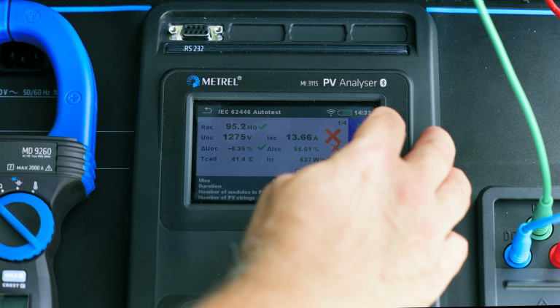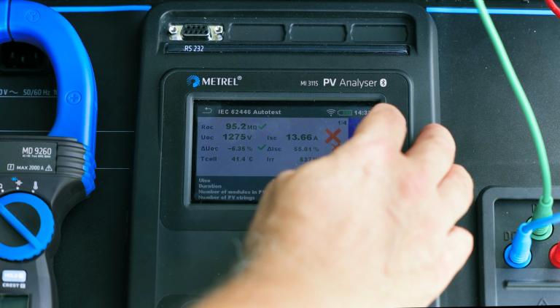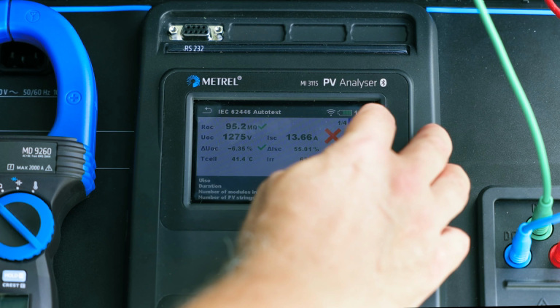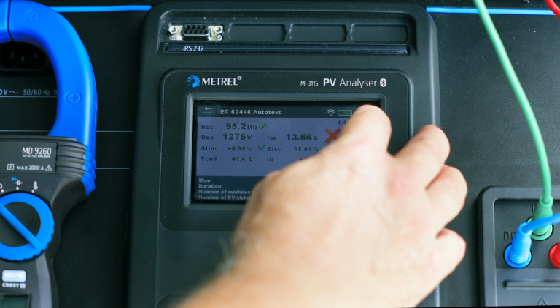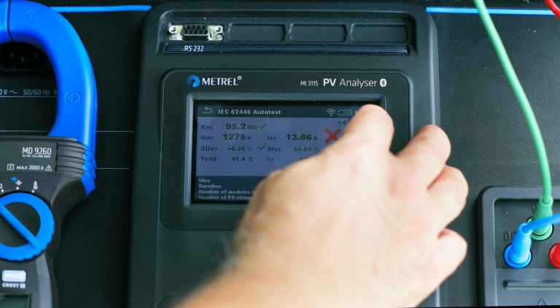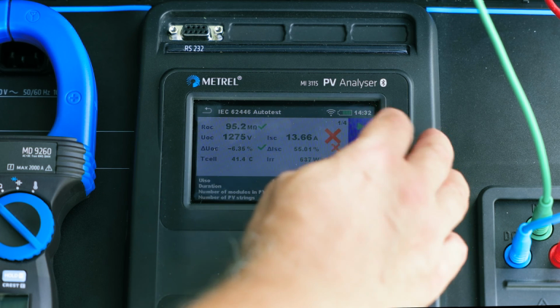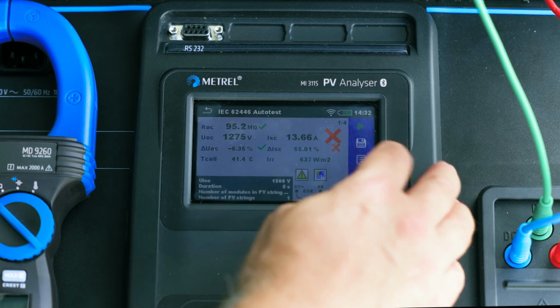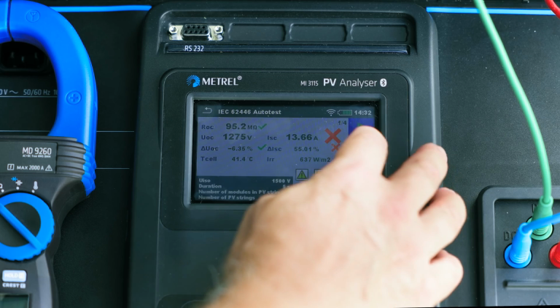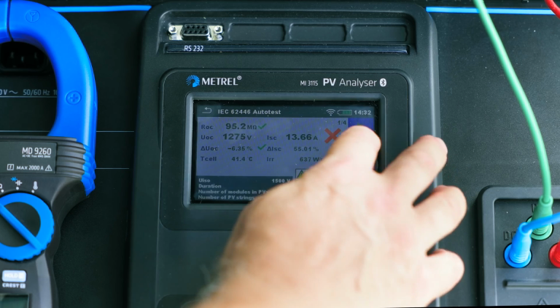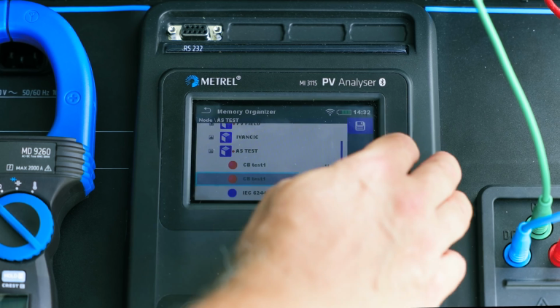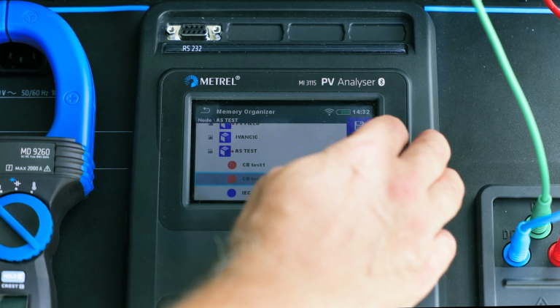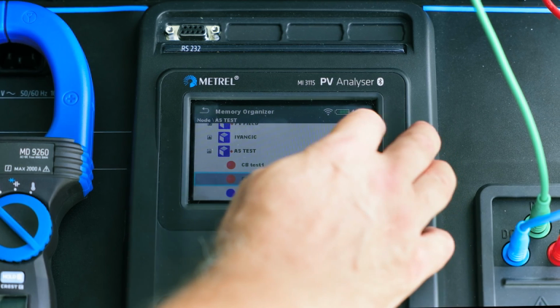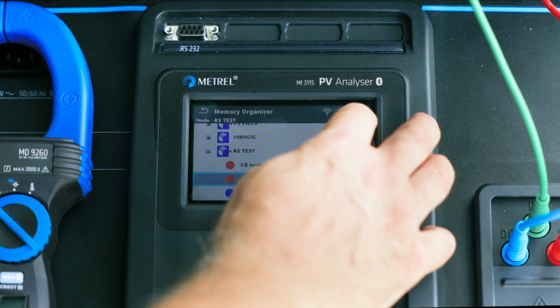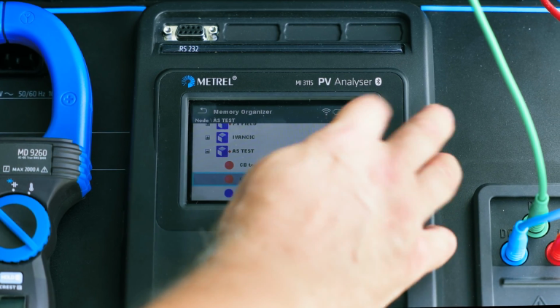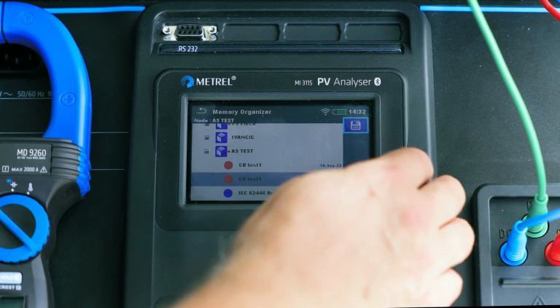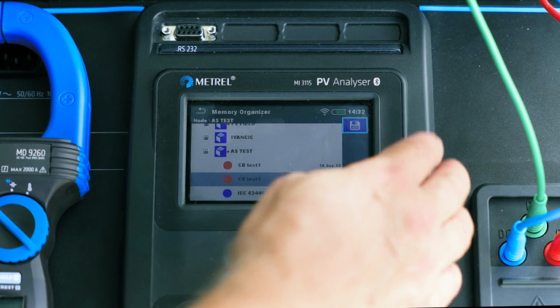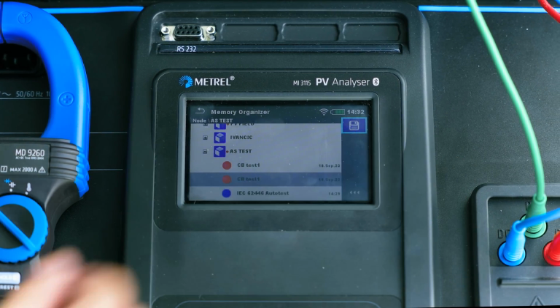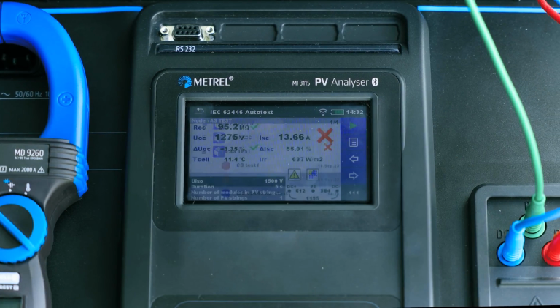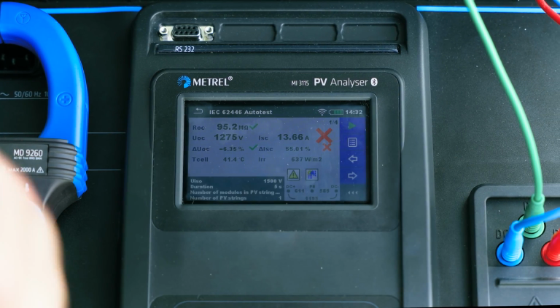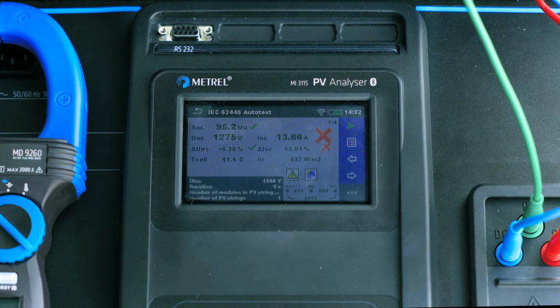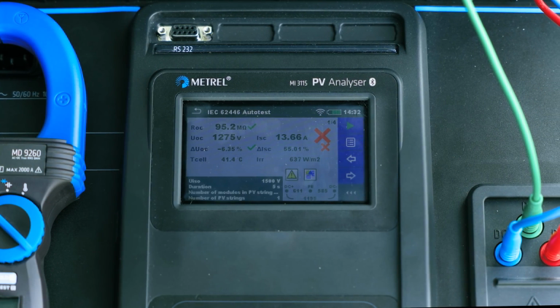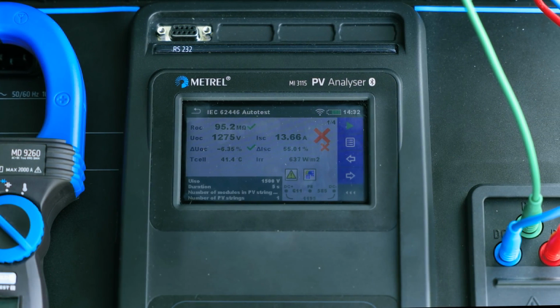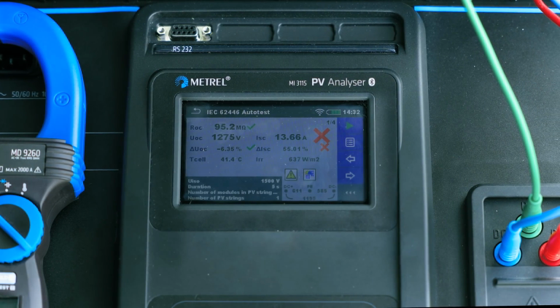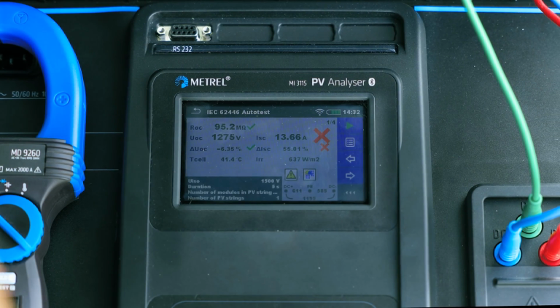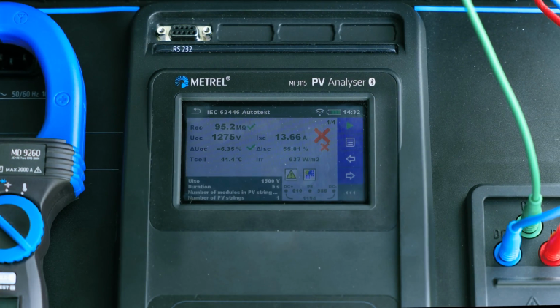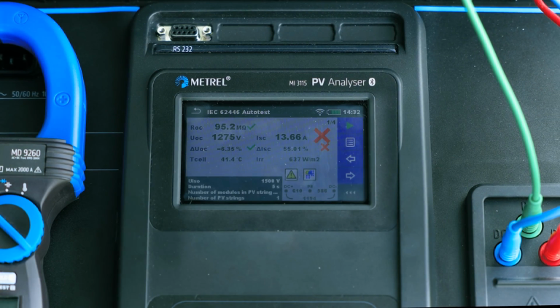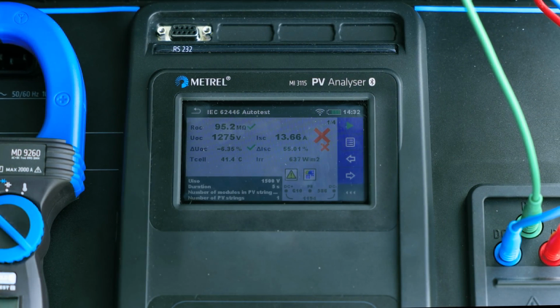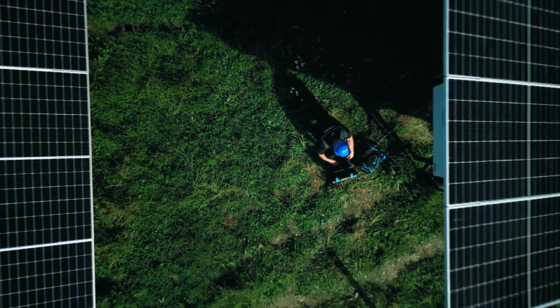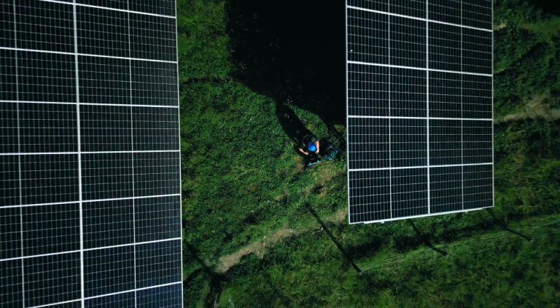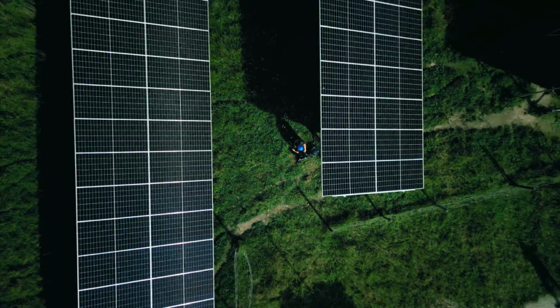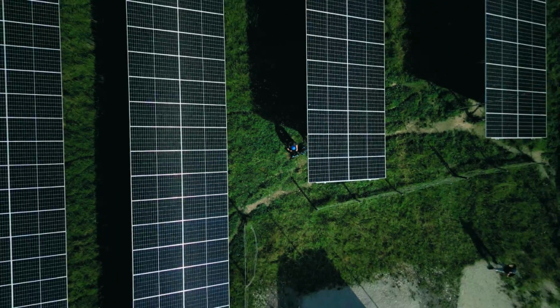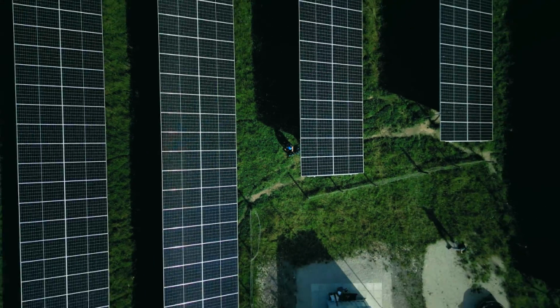When everything is over and done, don't forget to save the results, even if they are not what you expected them to be.